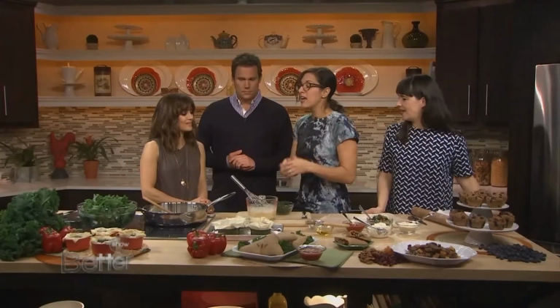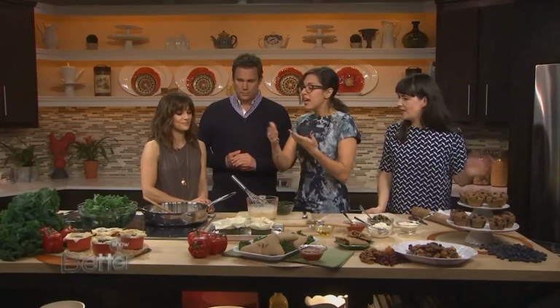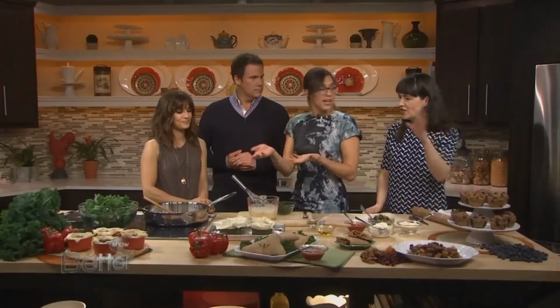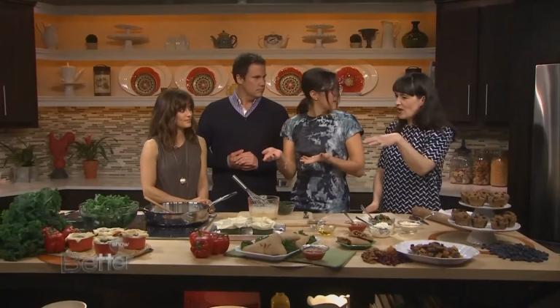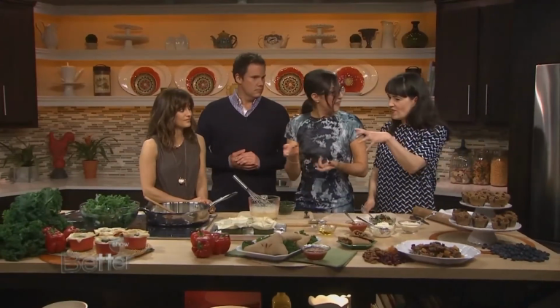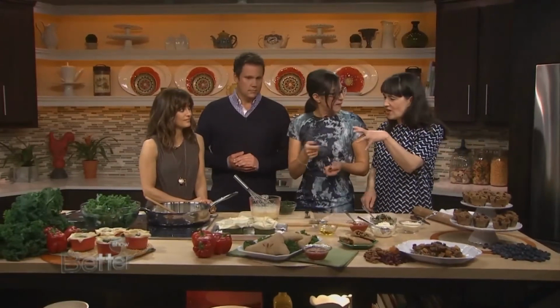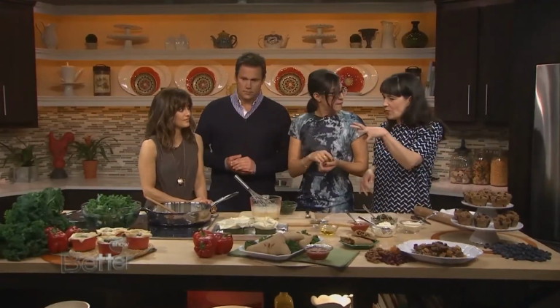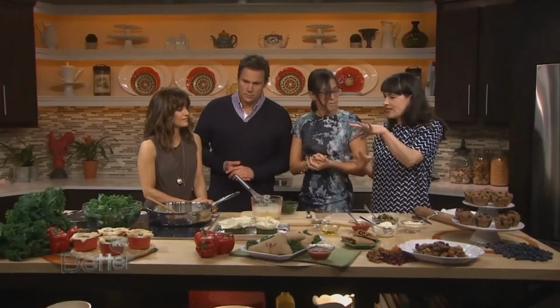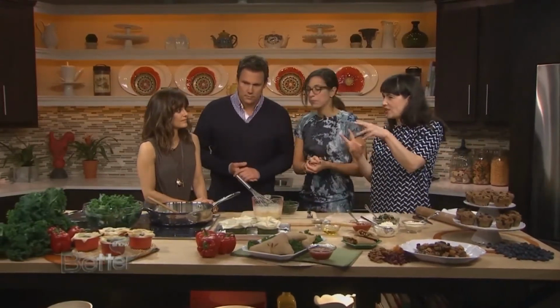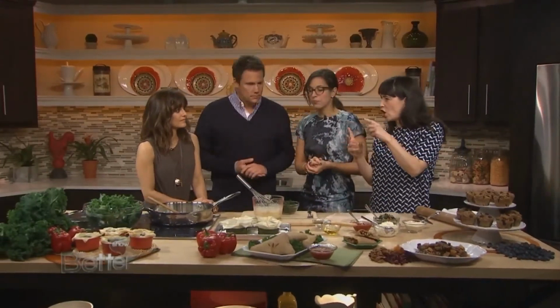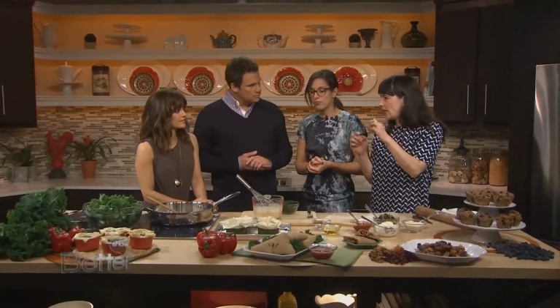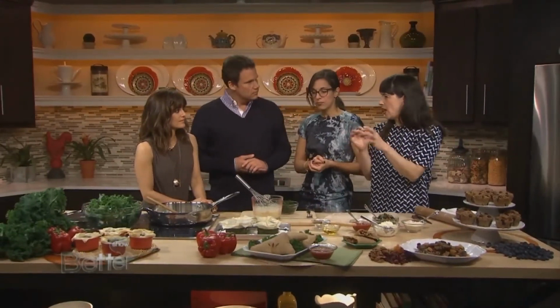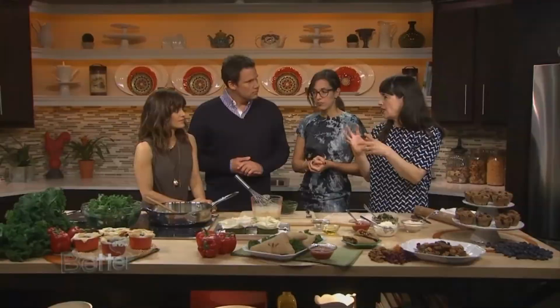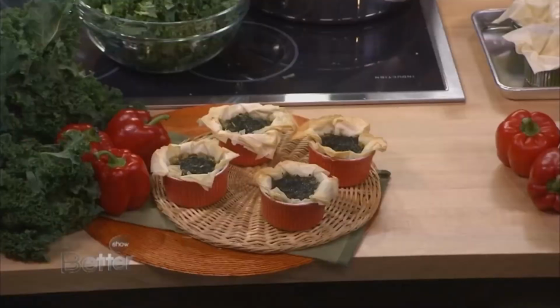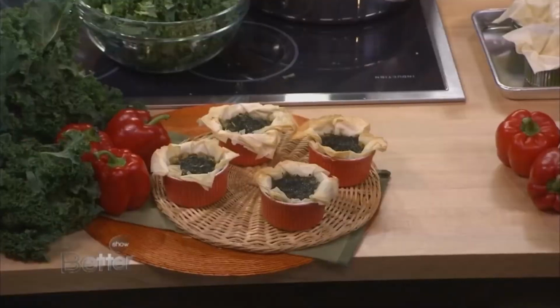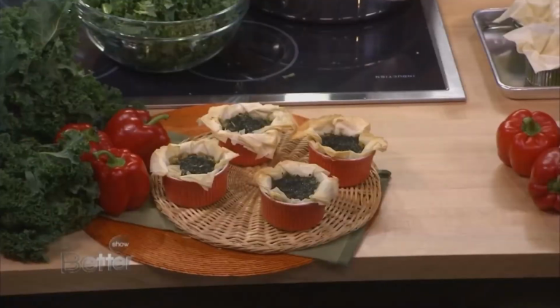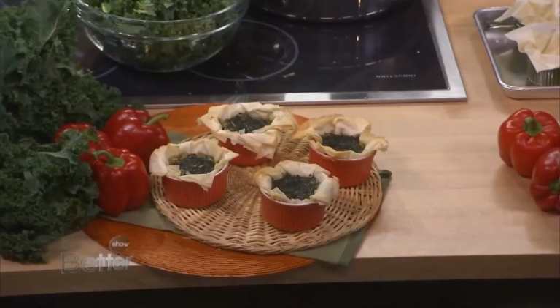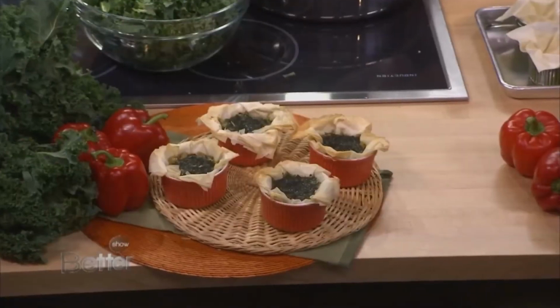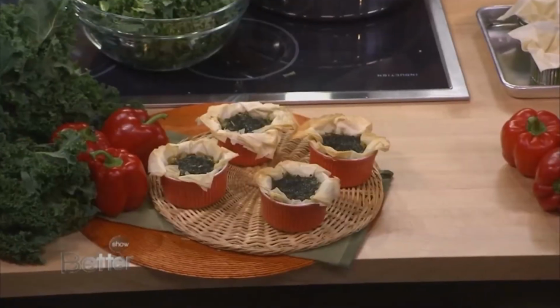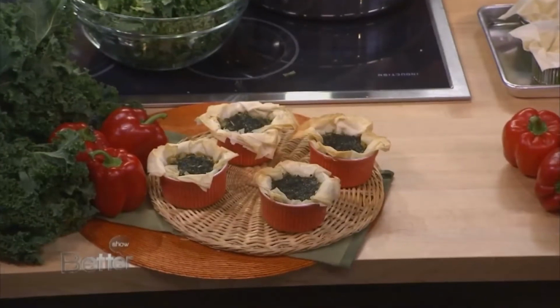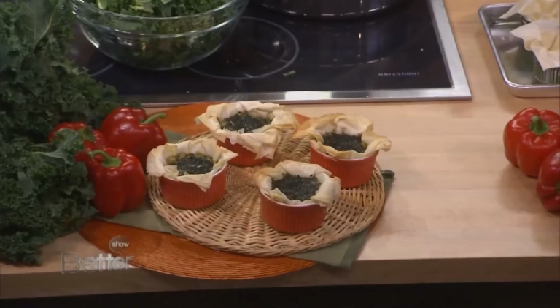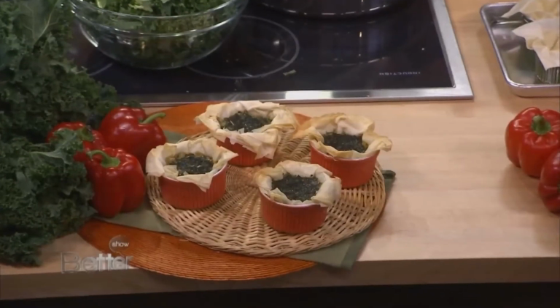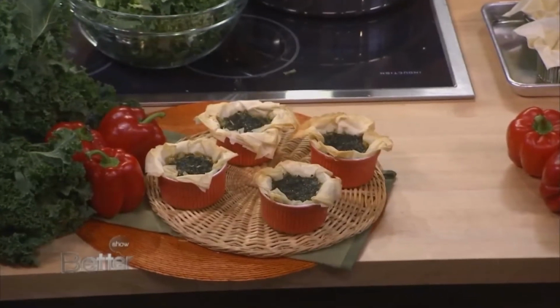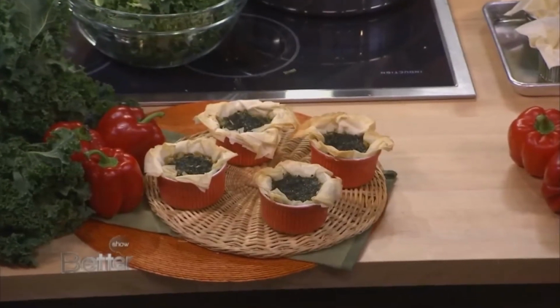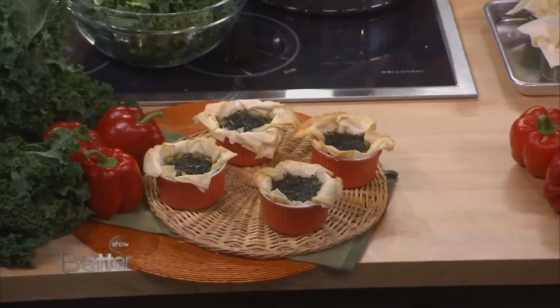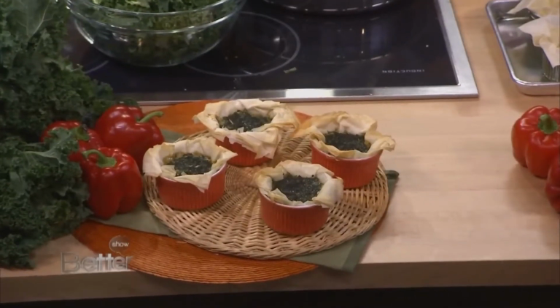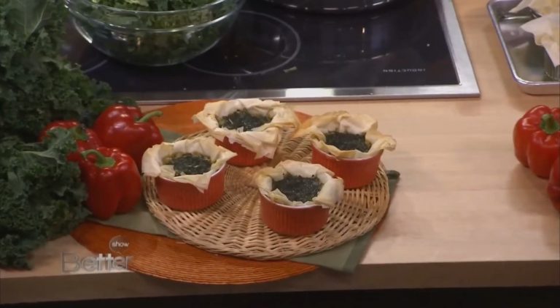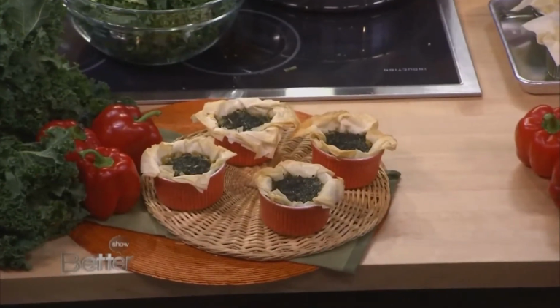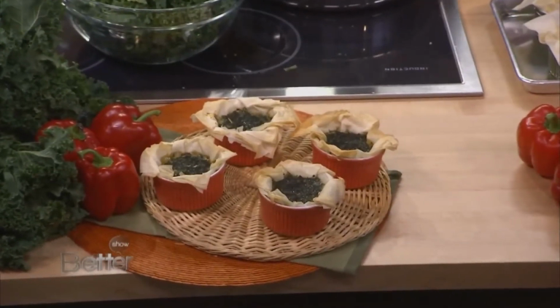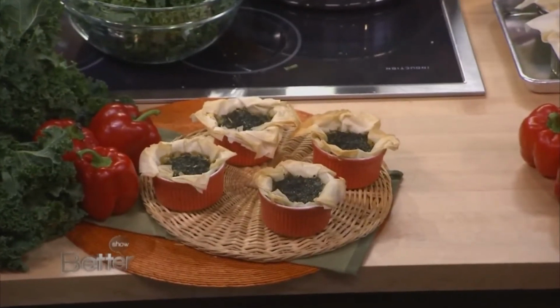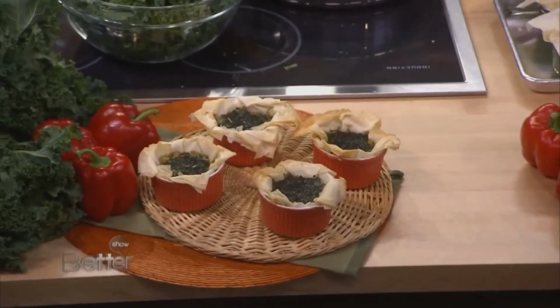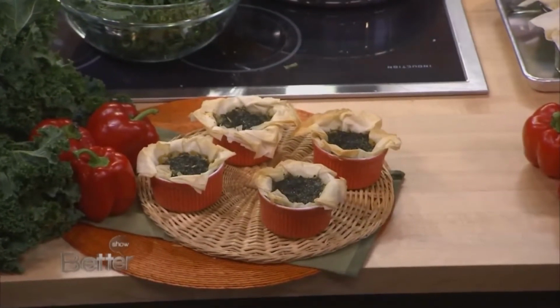Quiche is a great vehicle because it's garlicky, oniony, egg. And this pesto — Laura's going to make the pesto. Here, I'll get started.